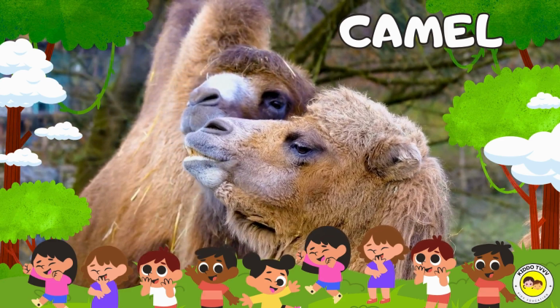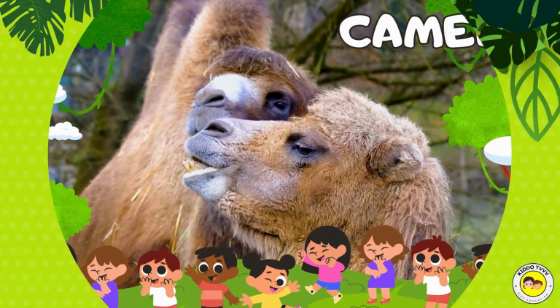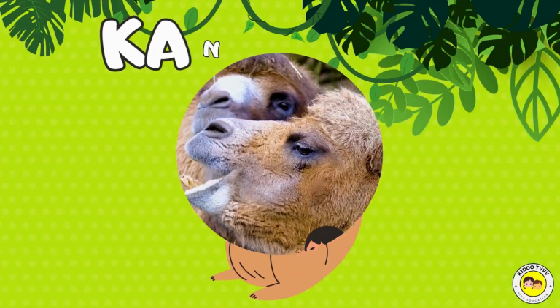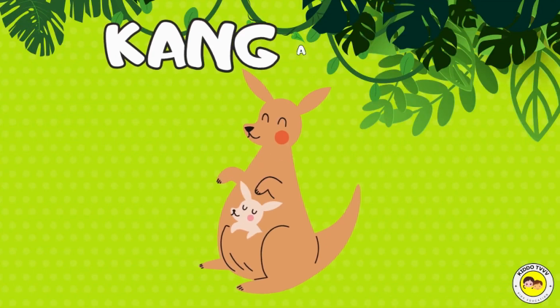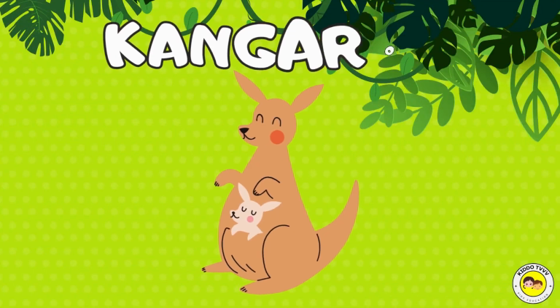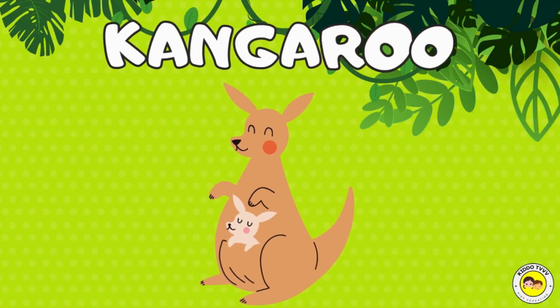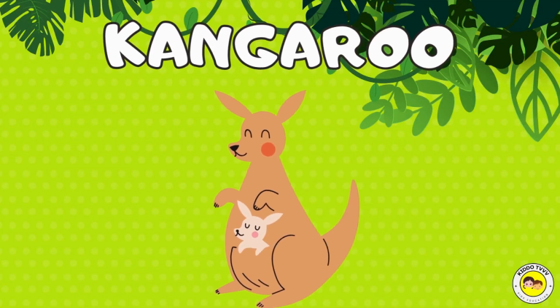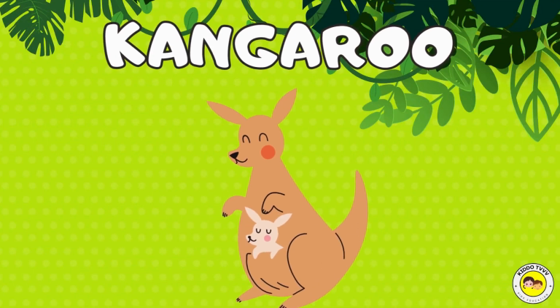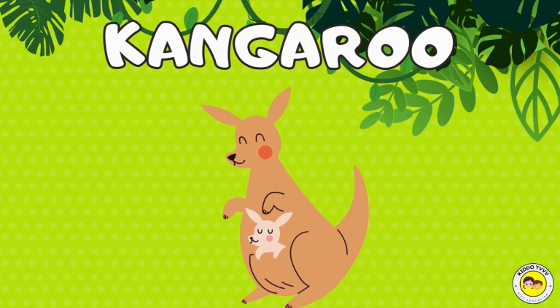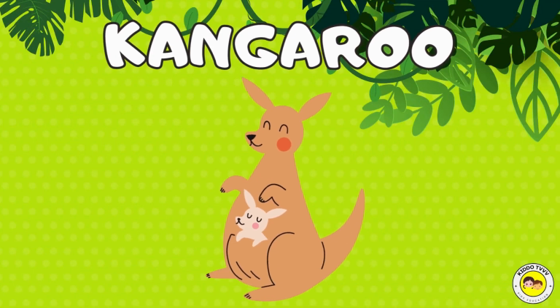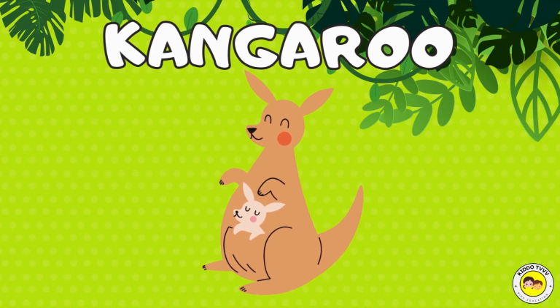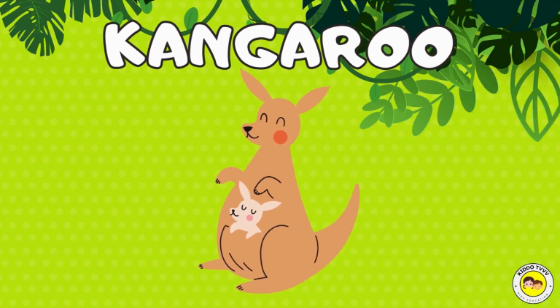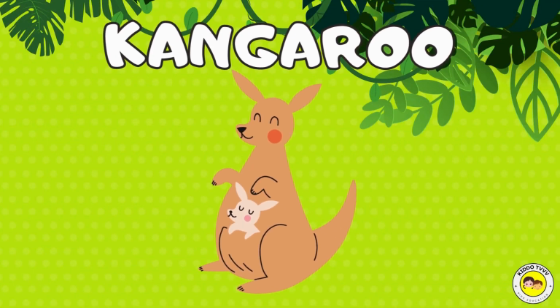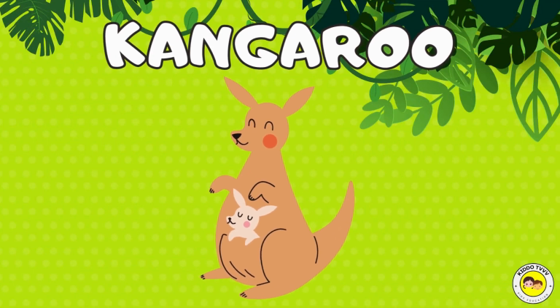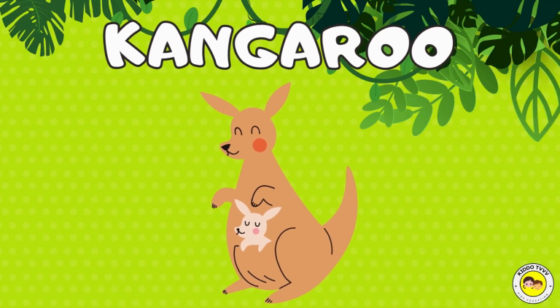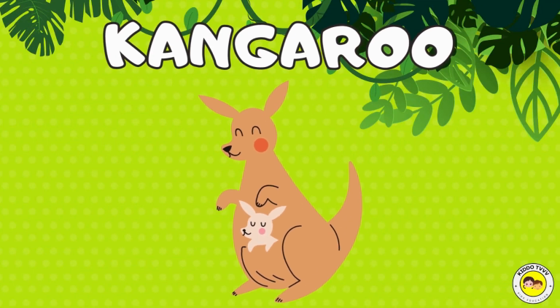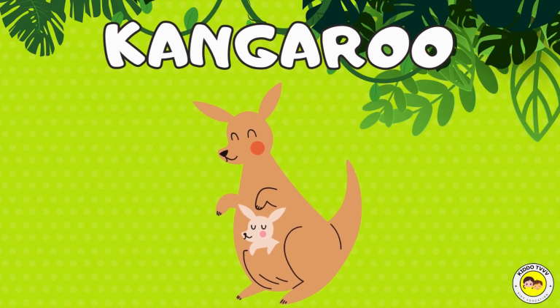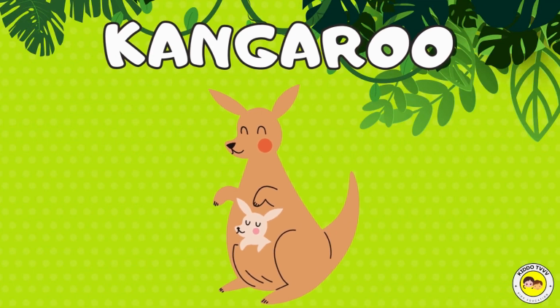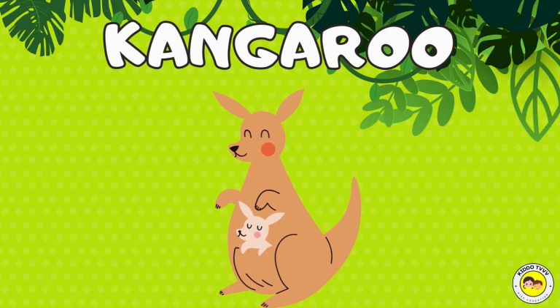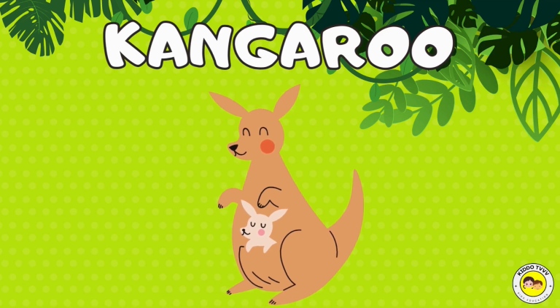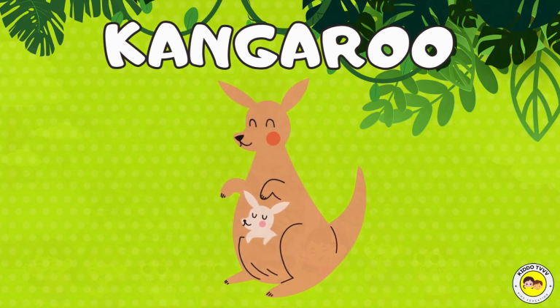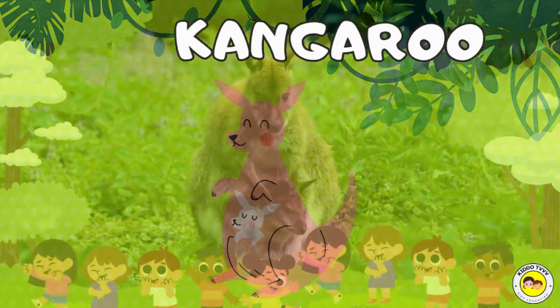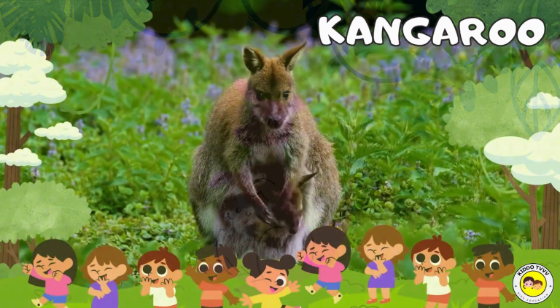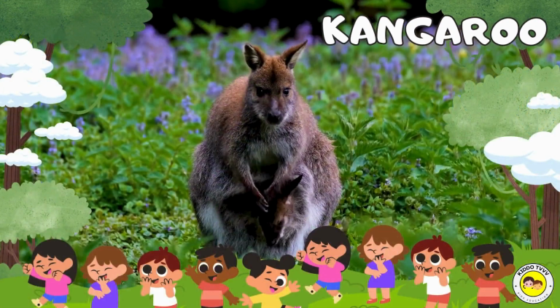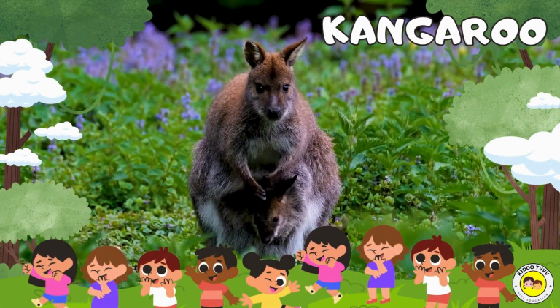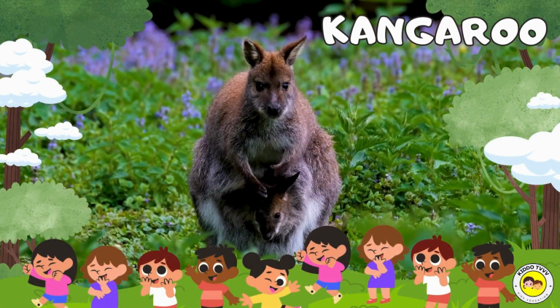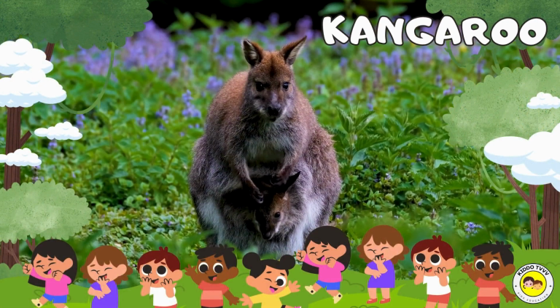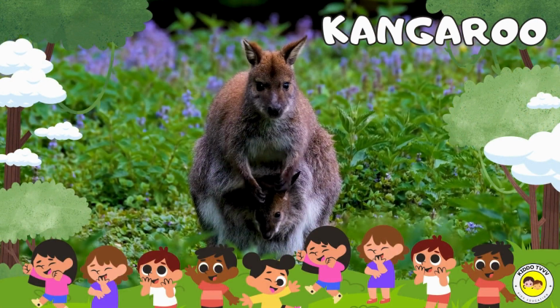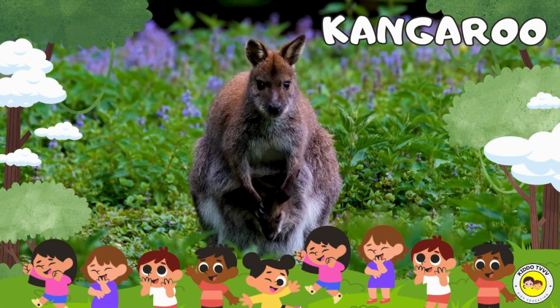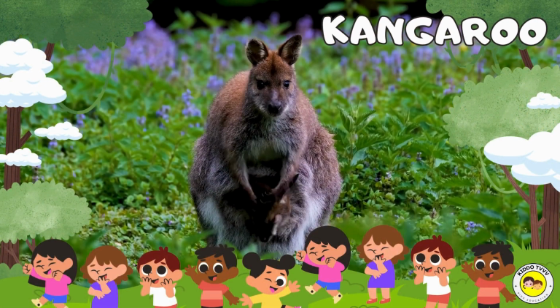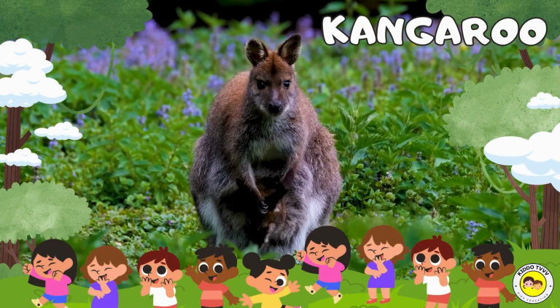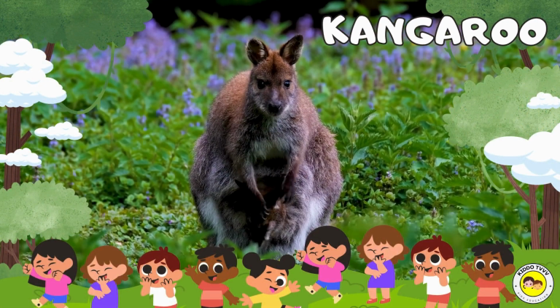Hey, I'm a kangaroo! Kangaroo! Hey, I'm a kangaroo! Kangaroo!